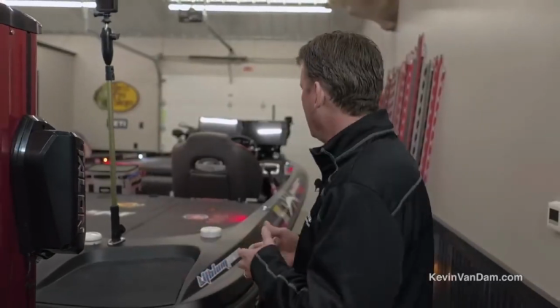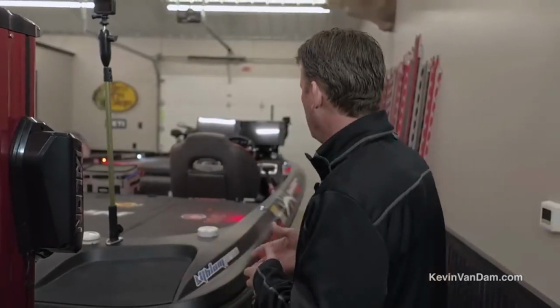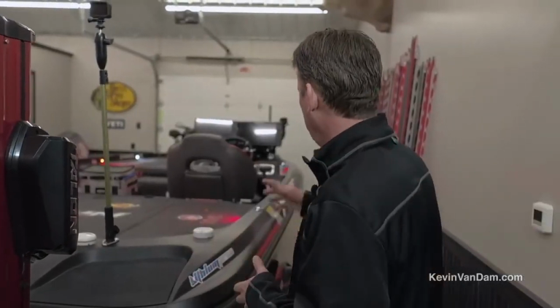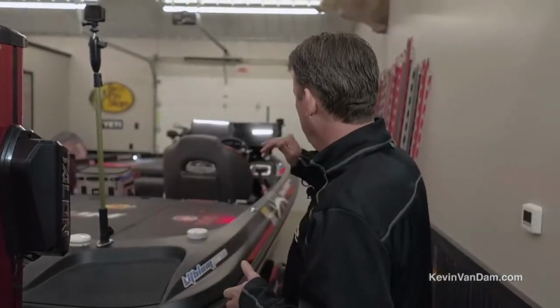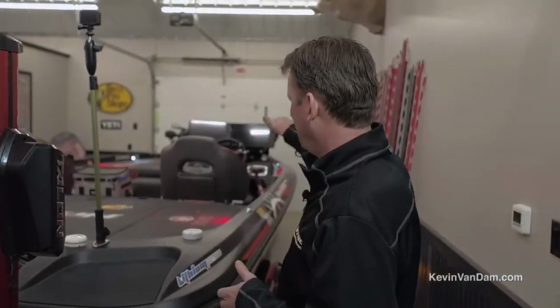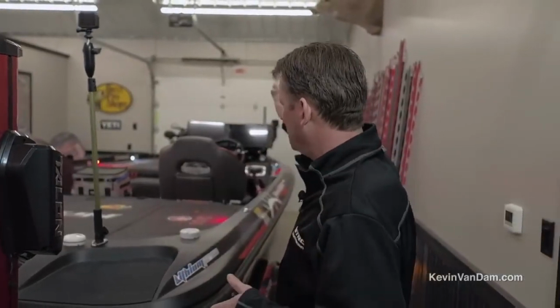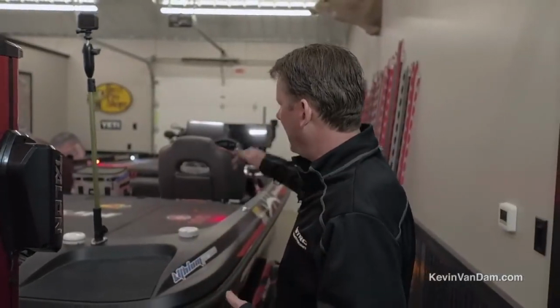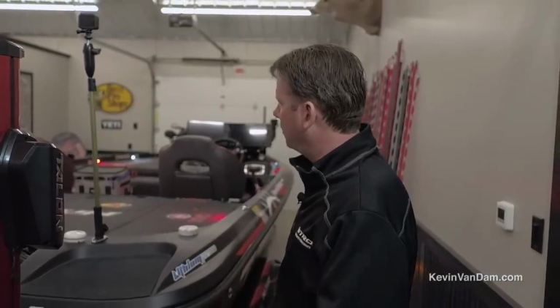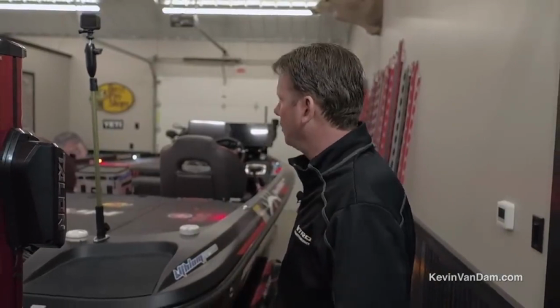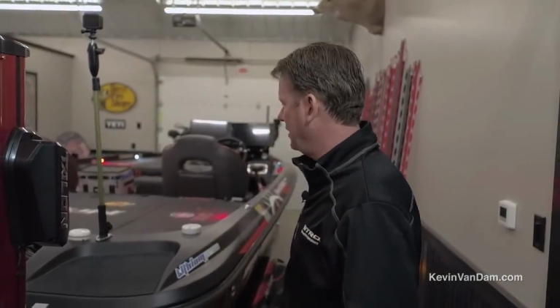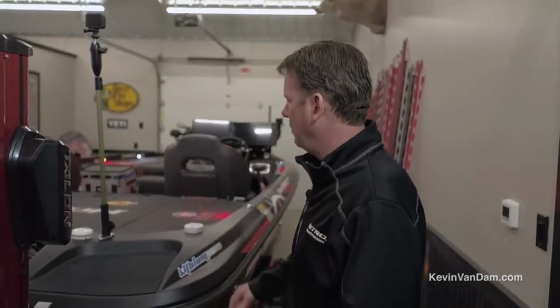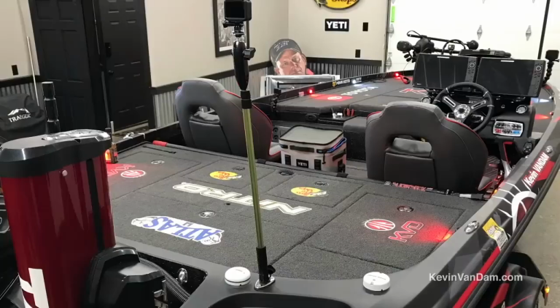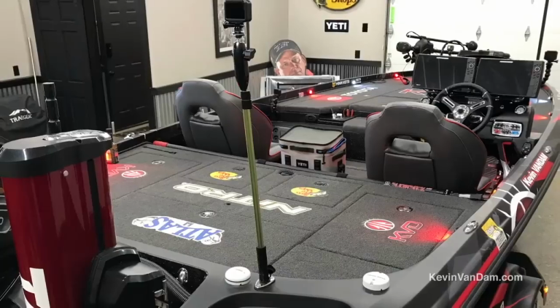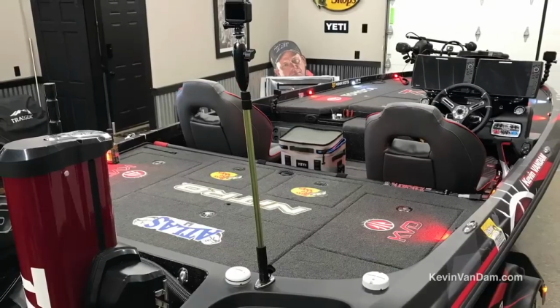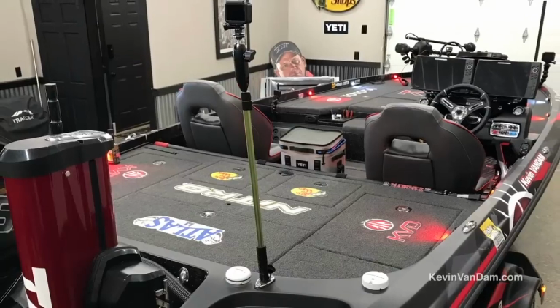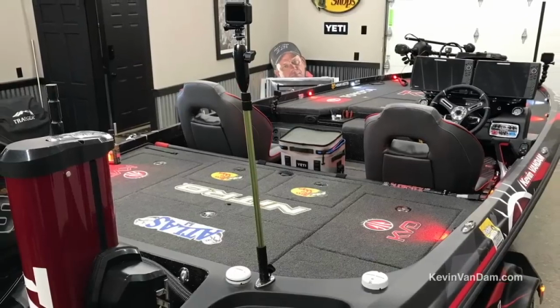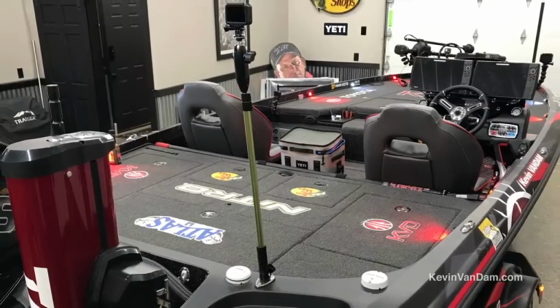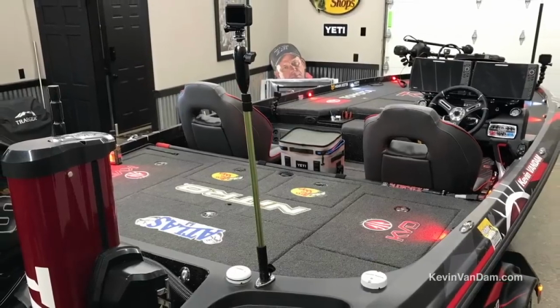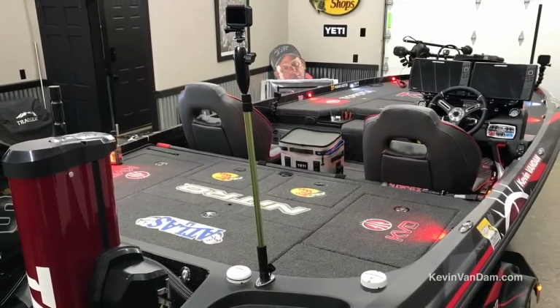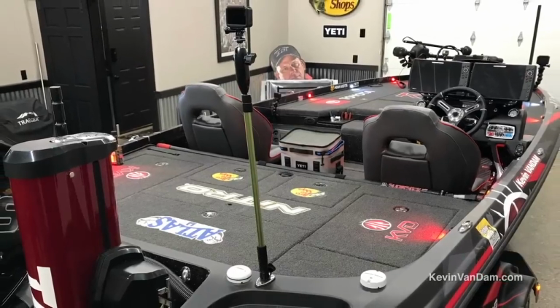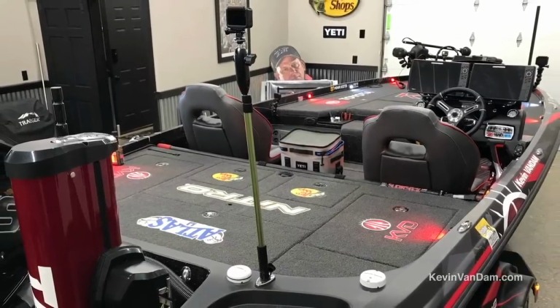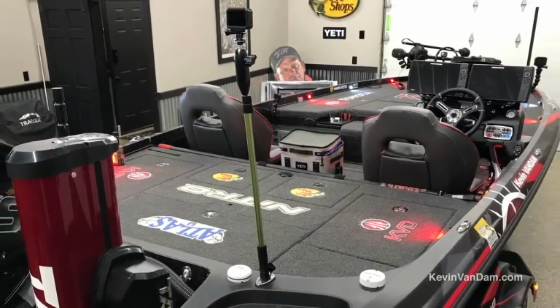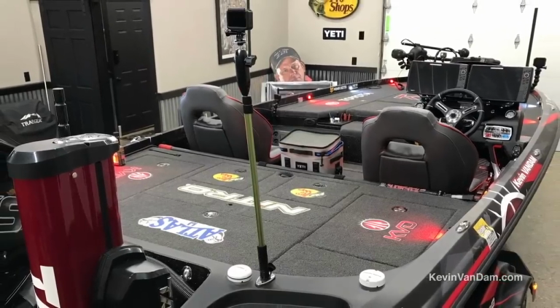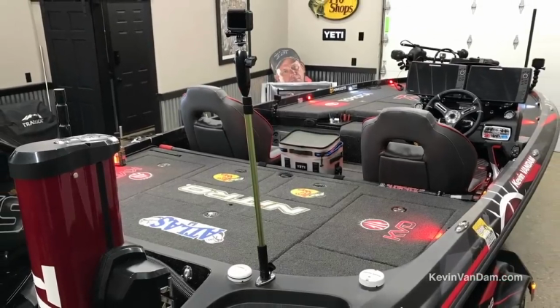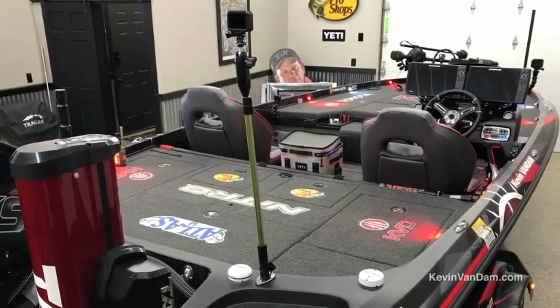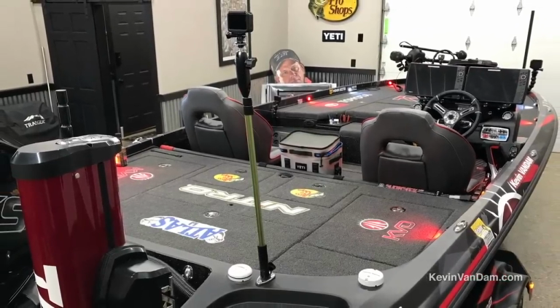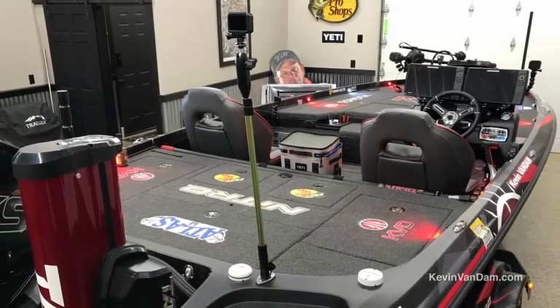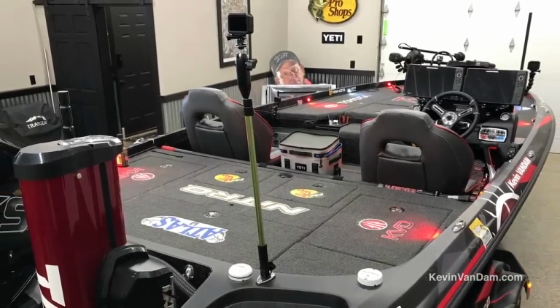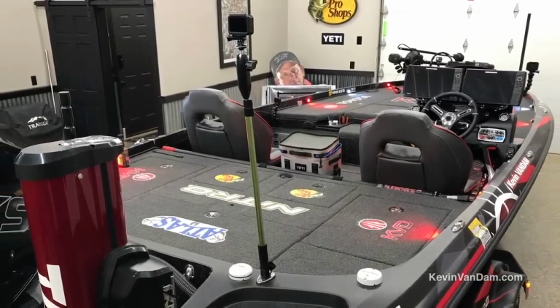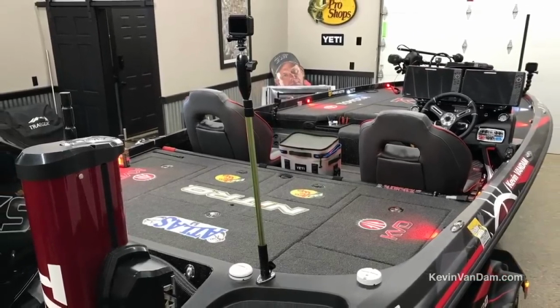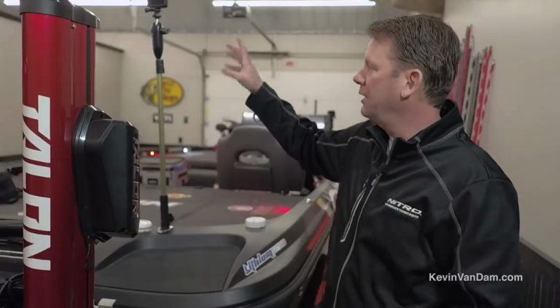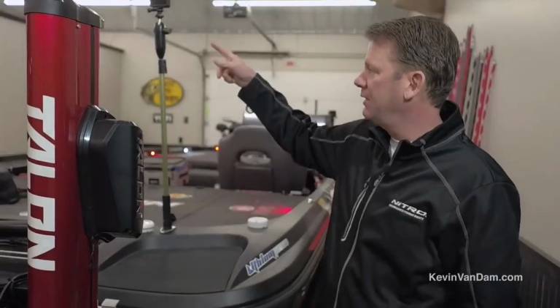I've got them mounted front to back. Having one here really gives you that bird's eye view from the back of the boat.